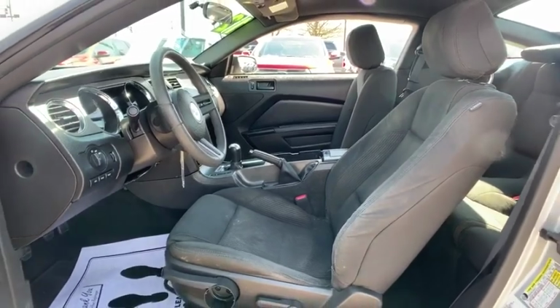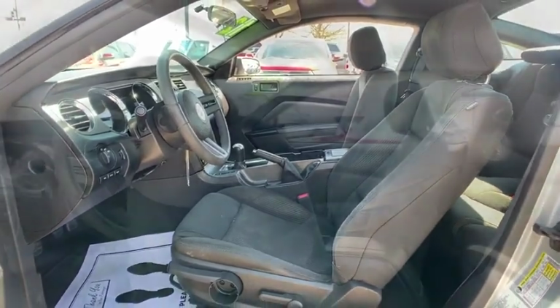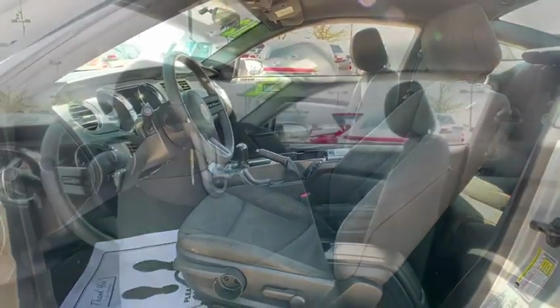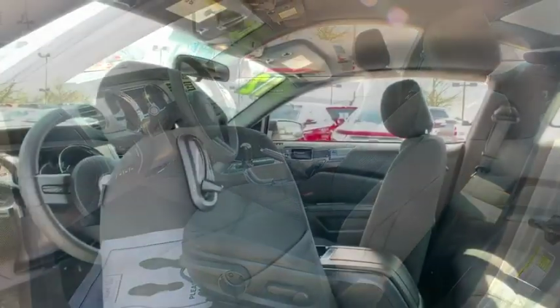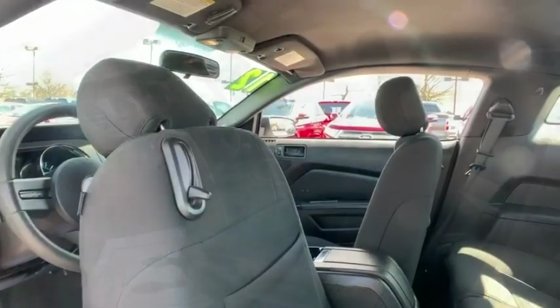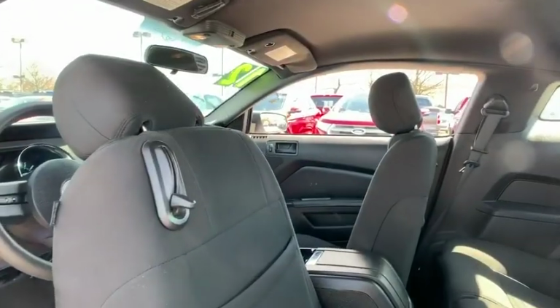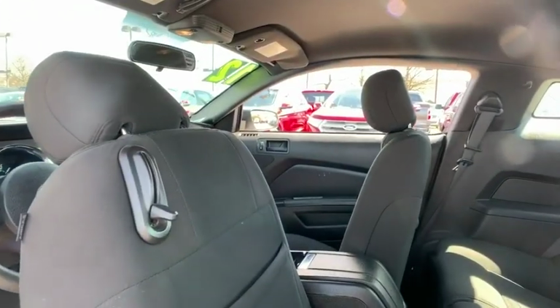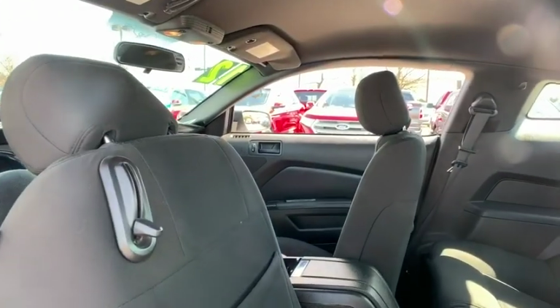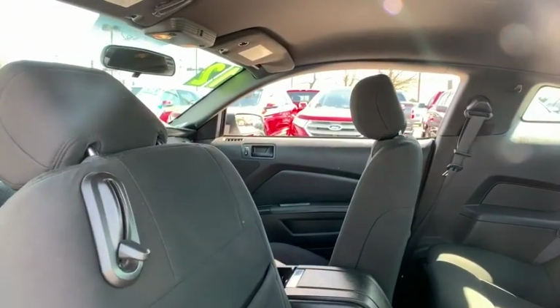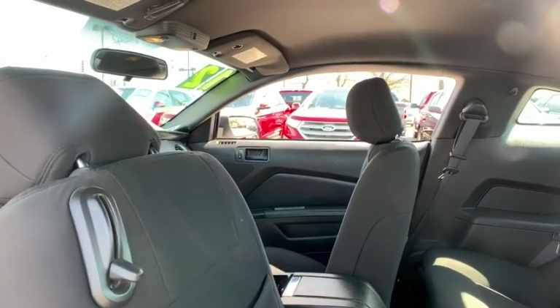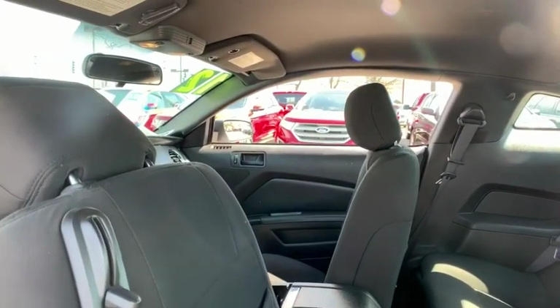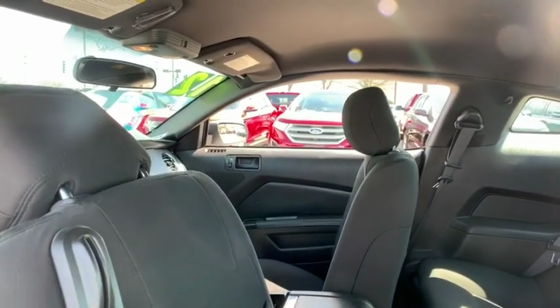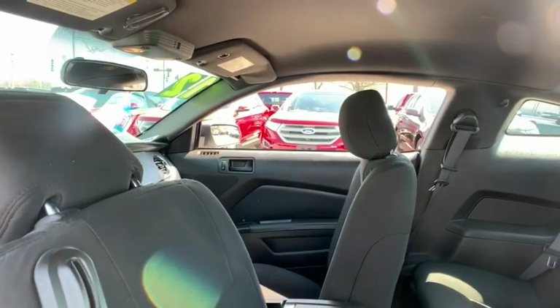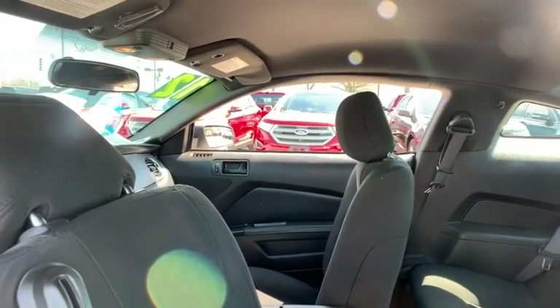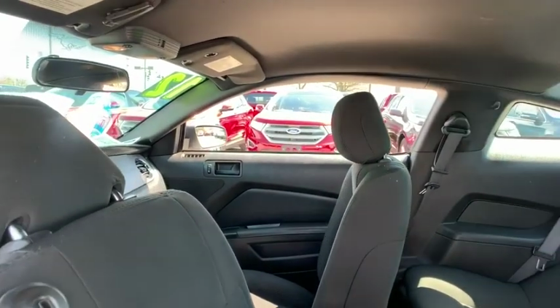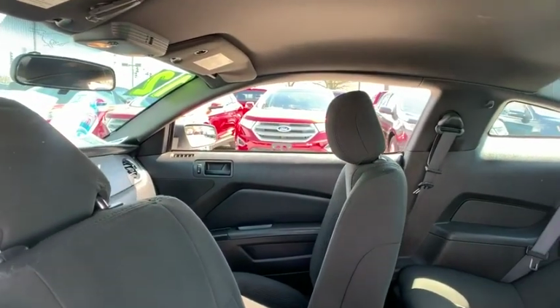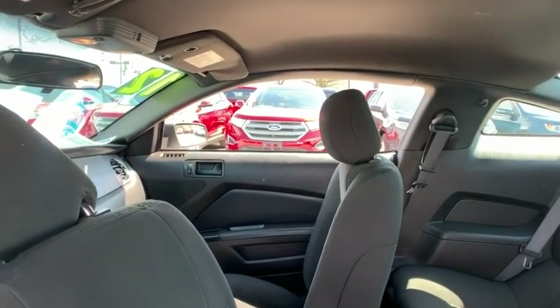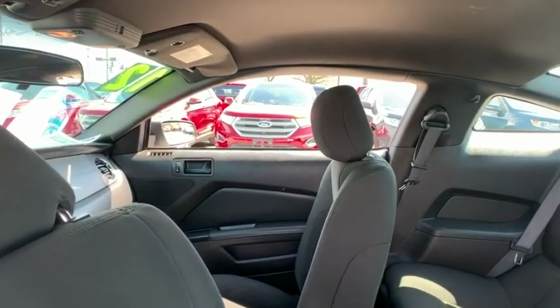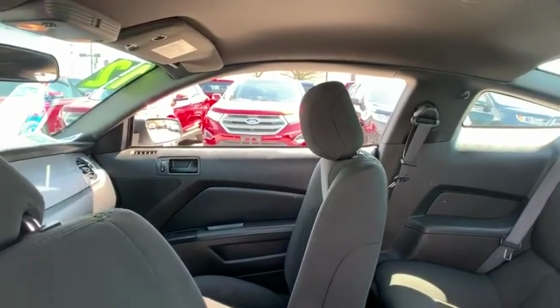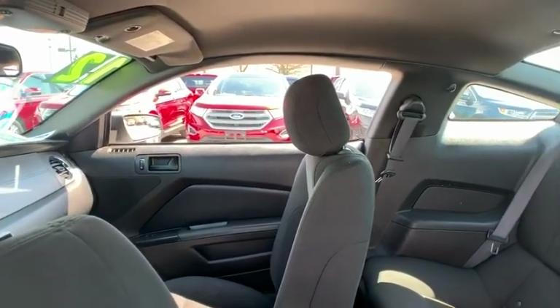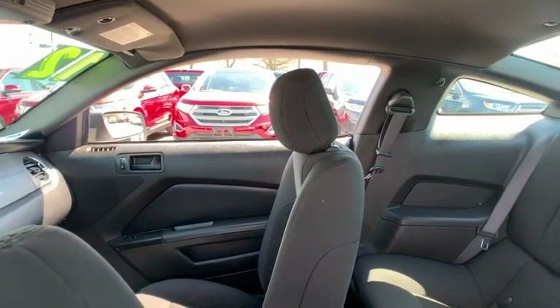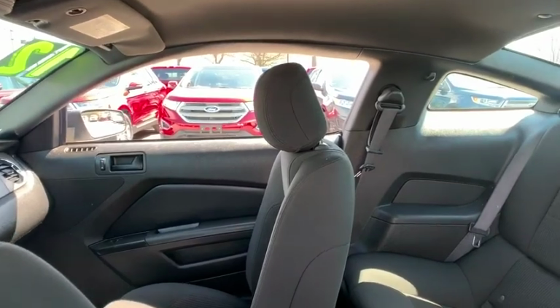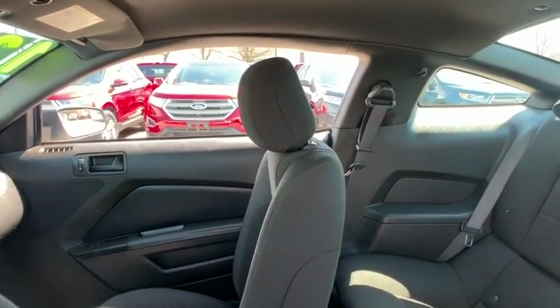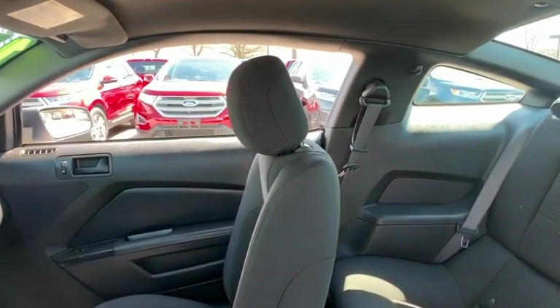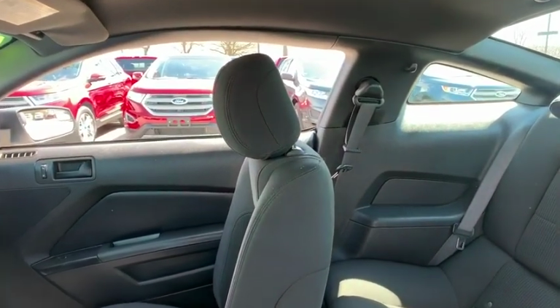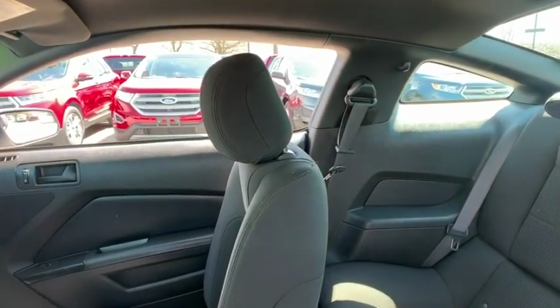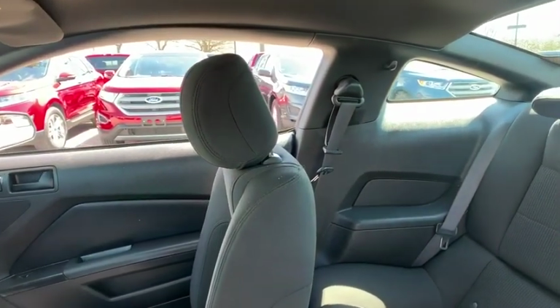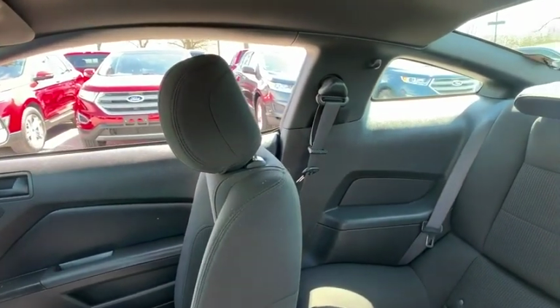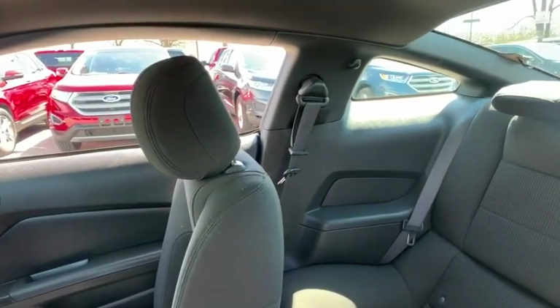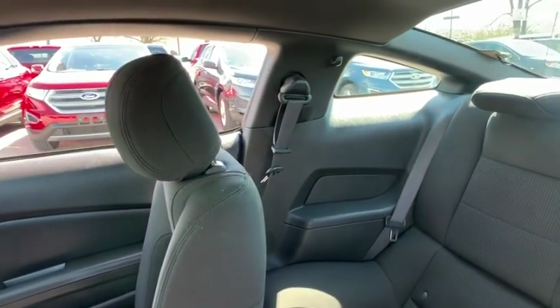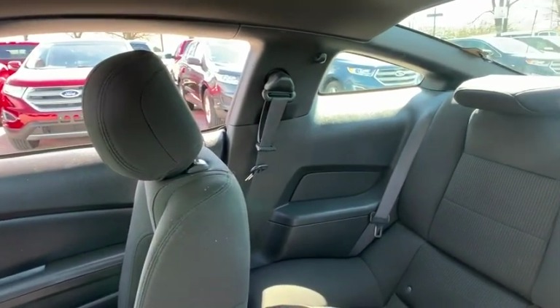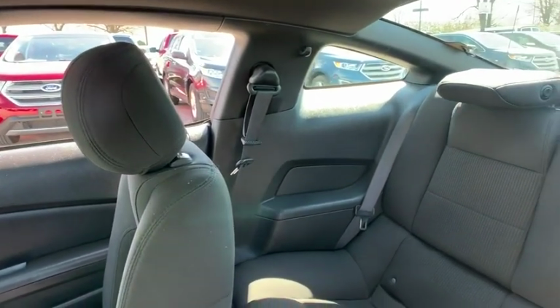Tachometer, panic alarm, driver vanity mirror, front reading lamps, tilt steering wheel, front bucket seats, passenger vanity mirror.